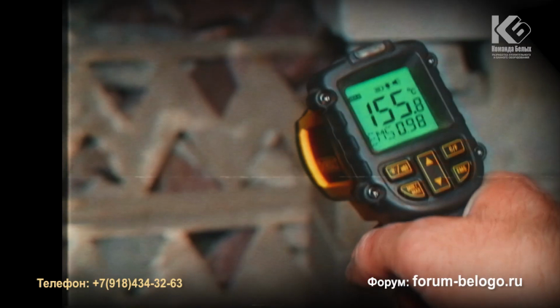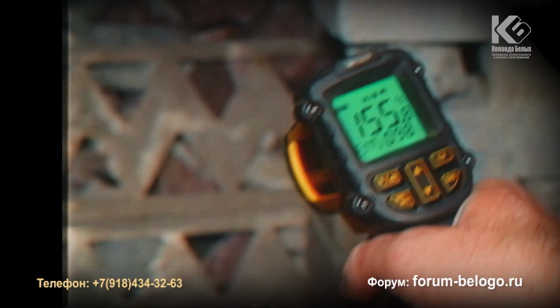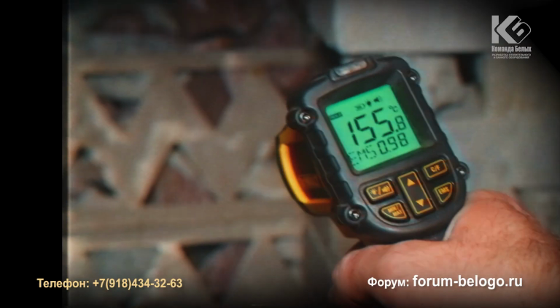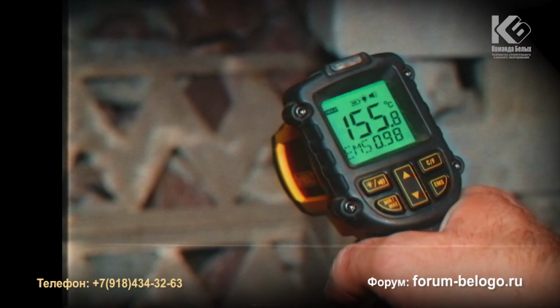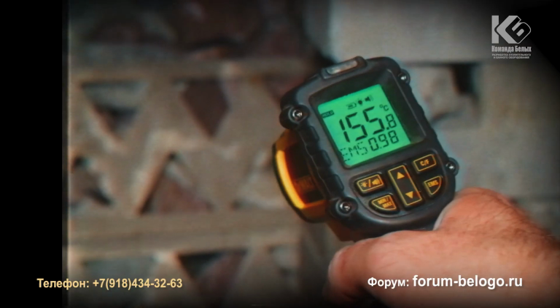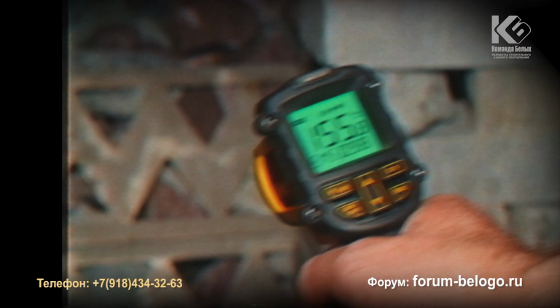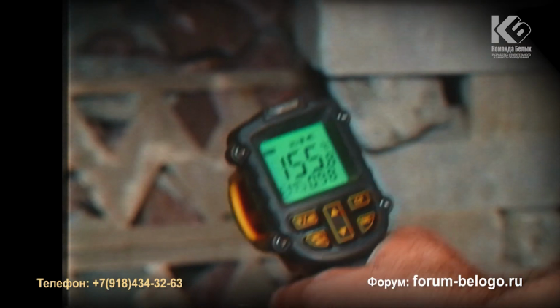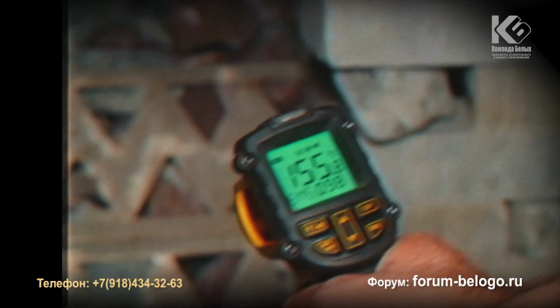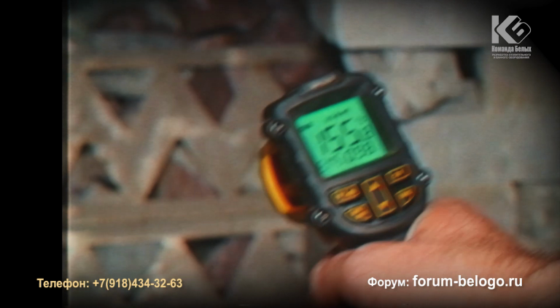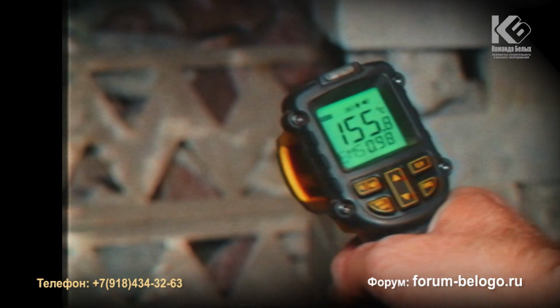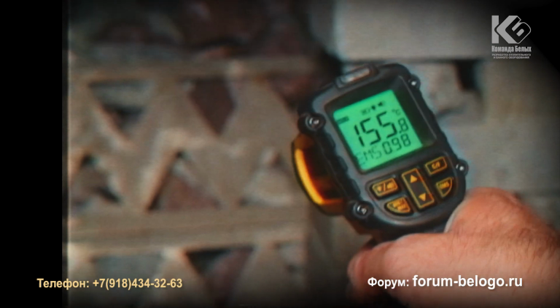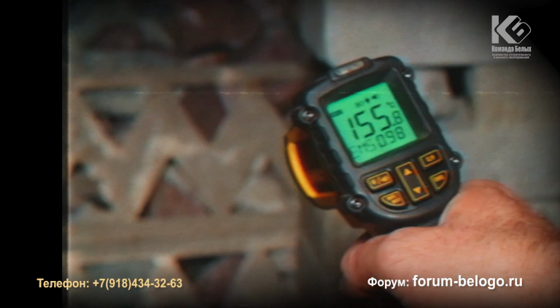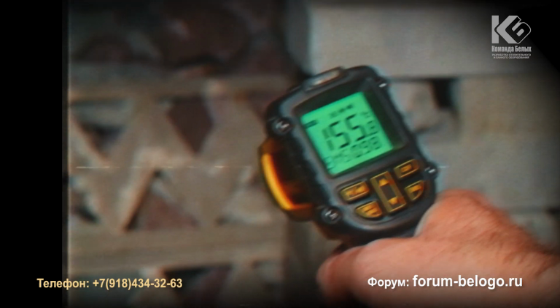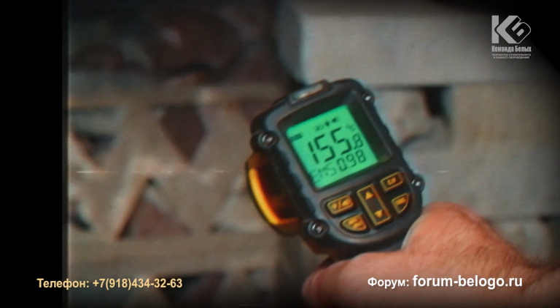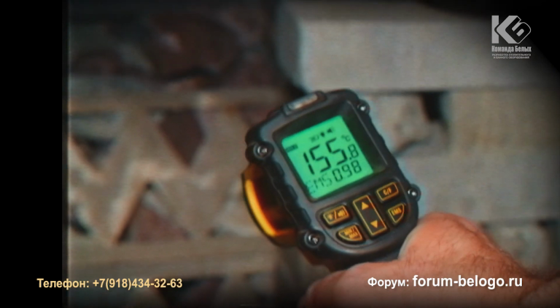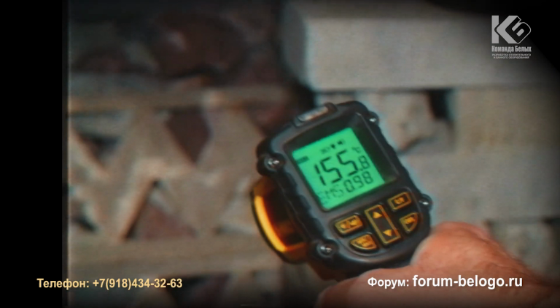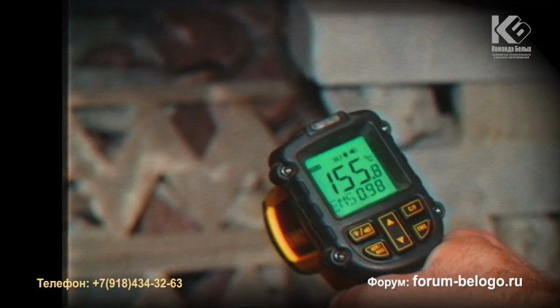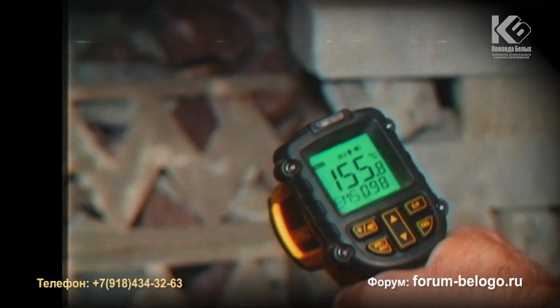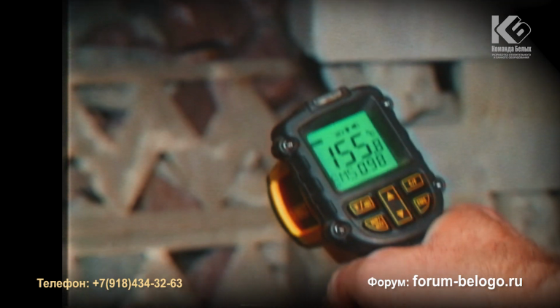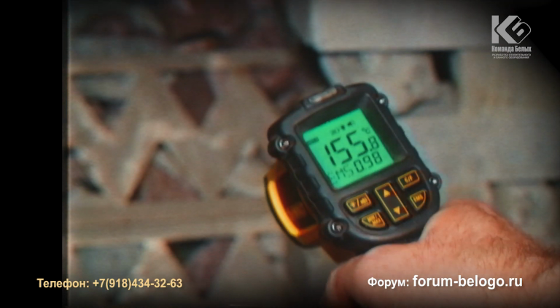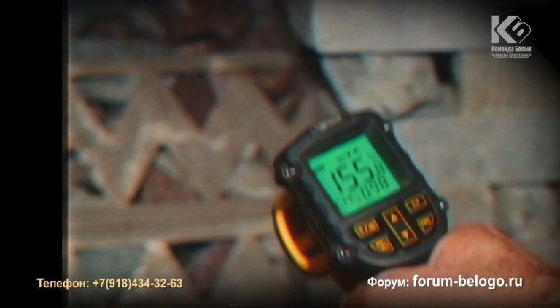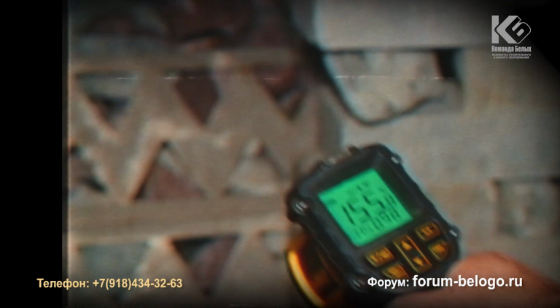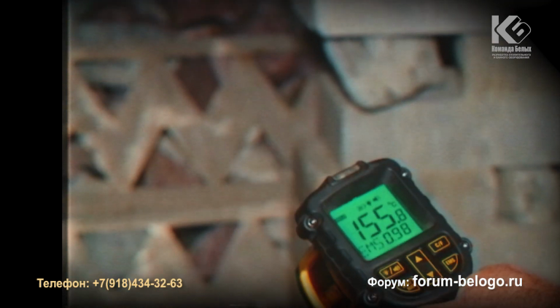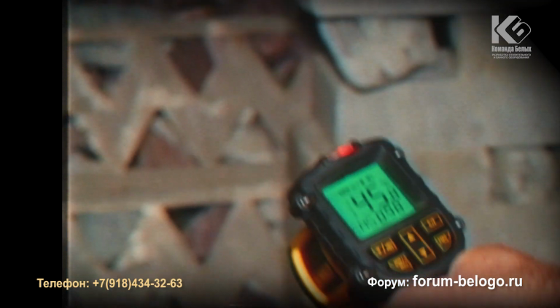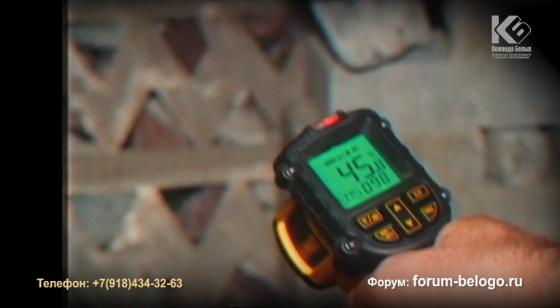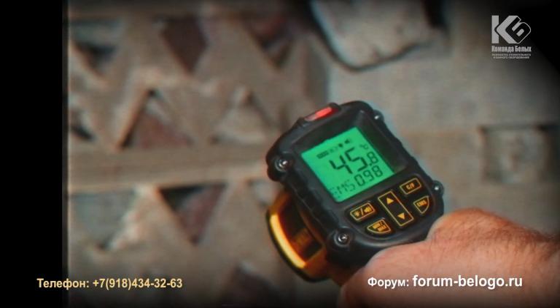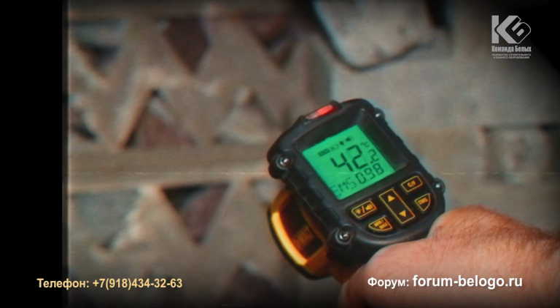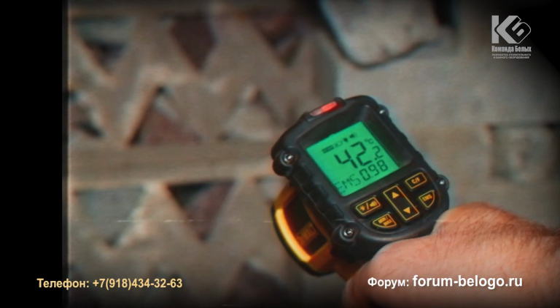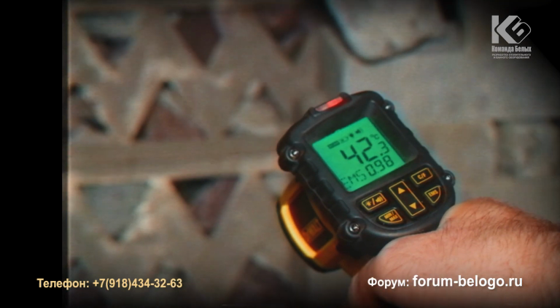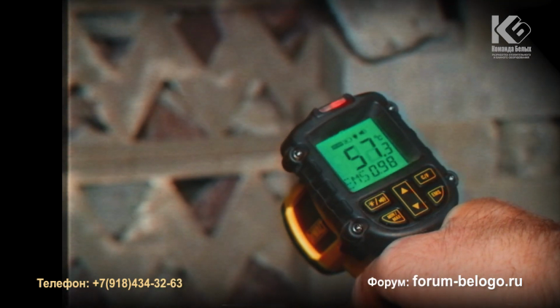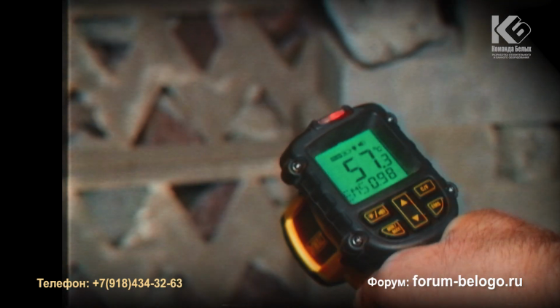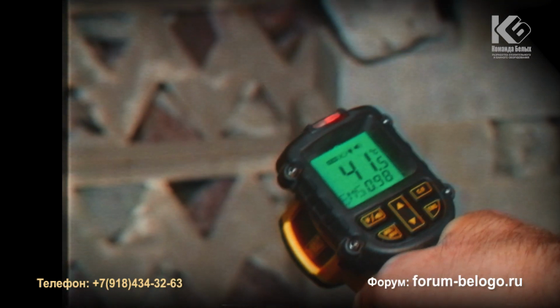Now we are going to test the temperature of the oven and its safety. Here is the upper element of the oven.